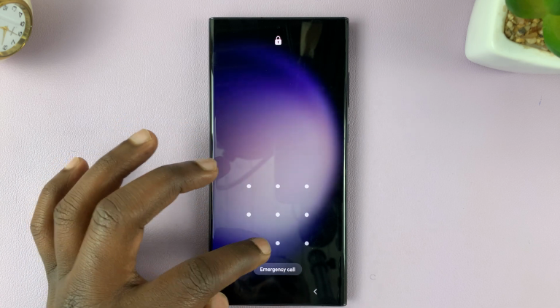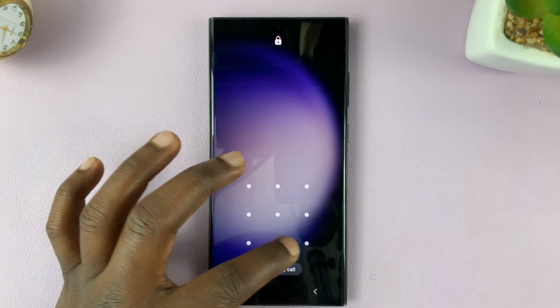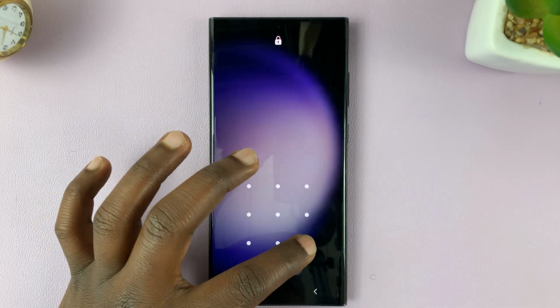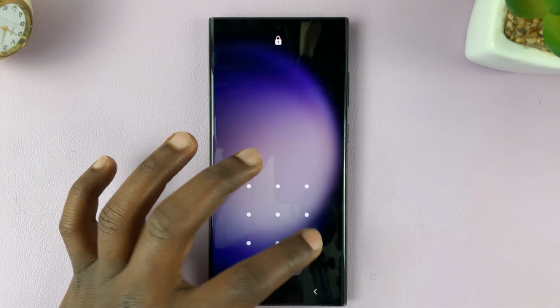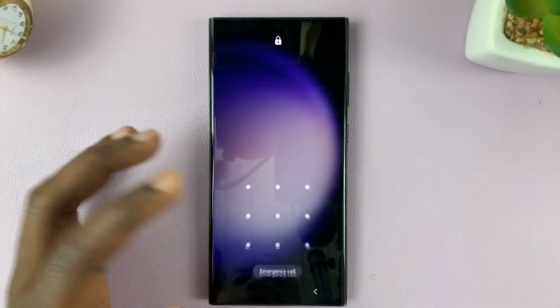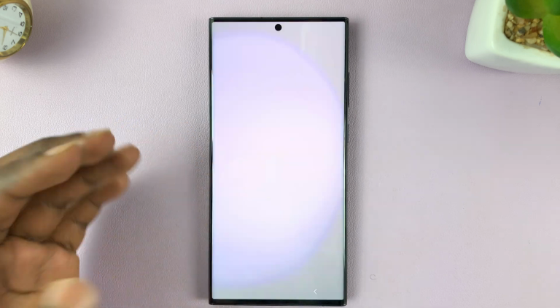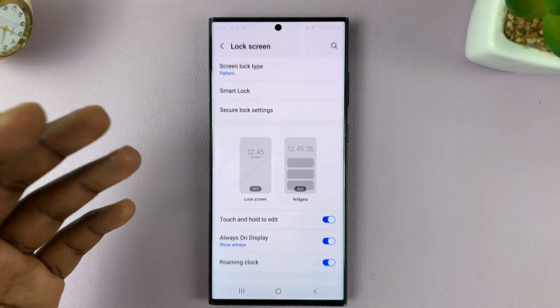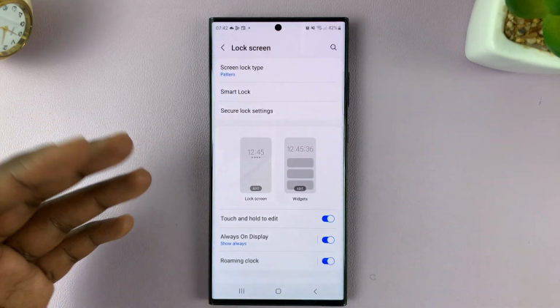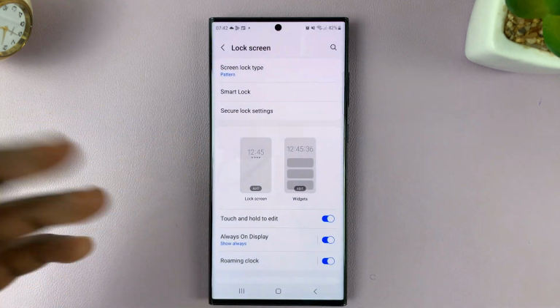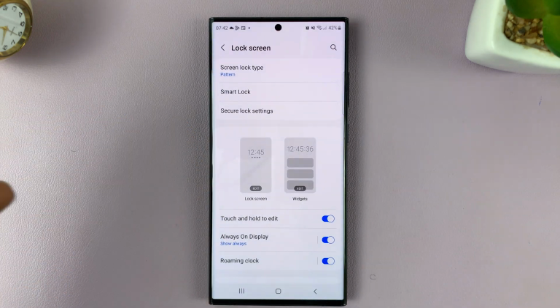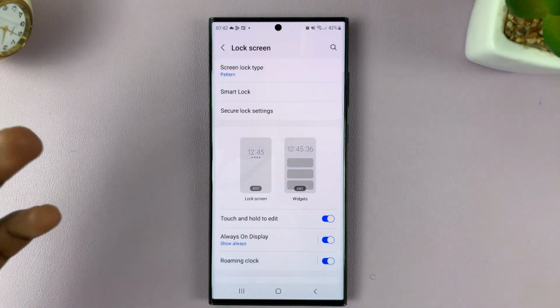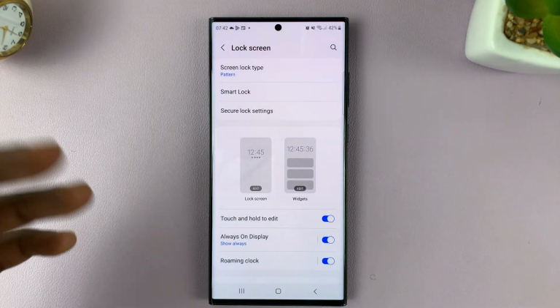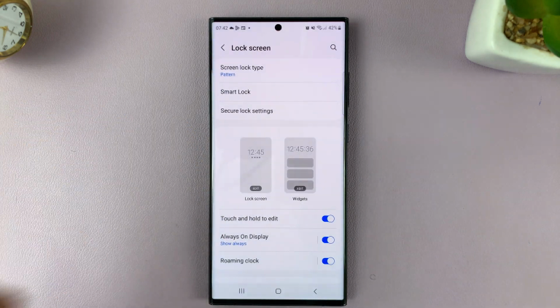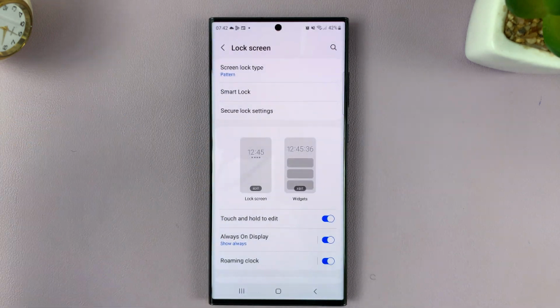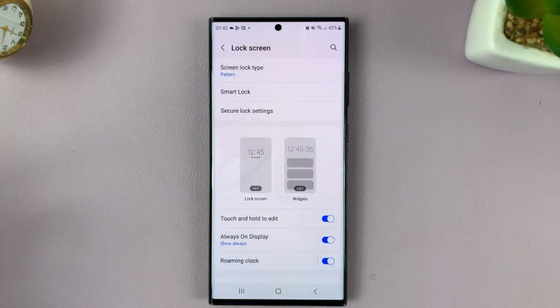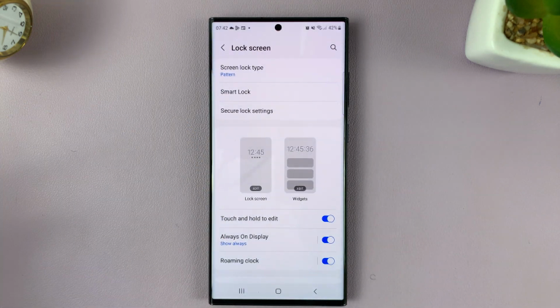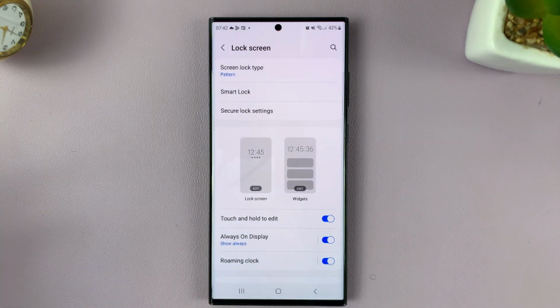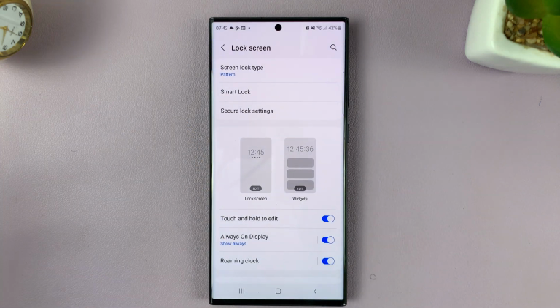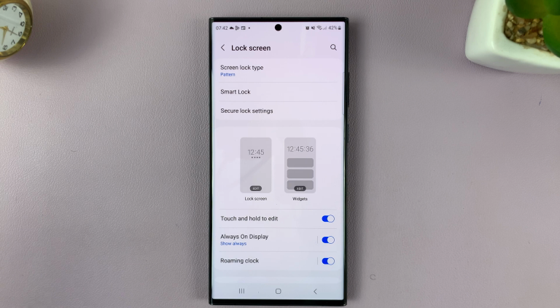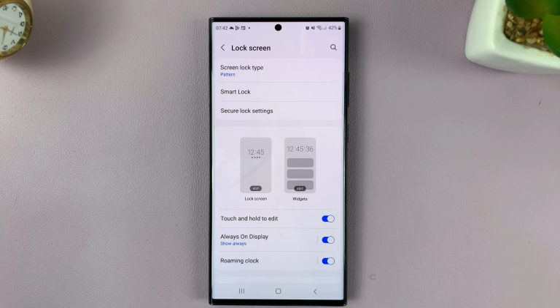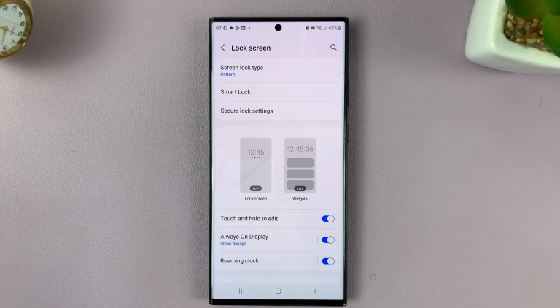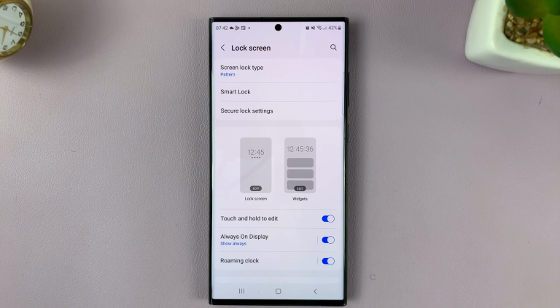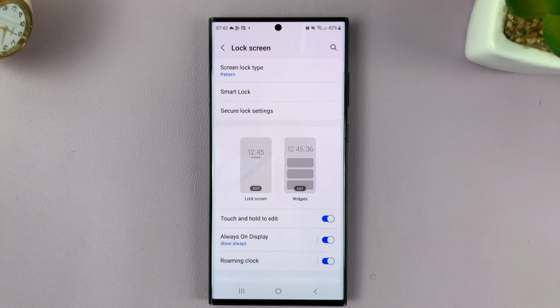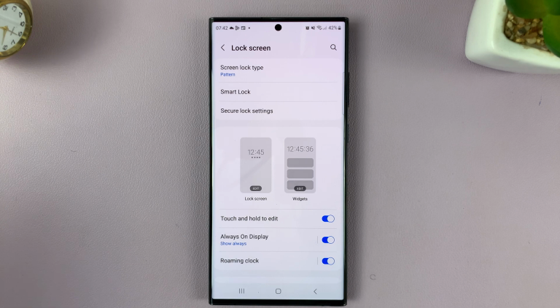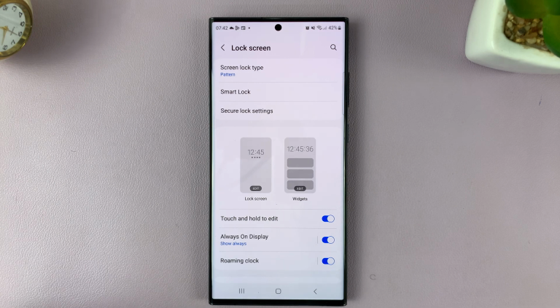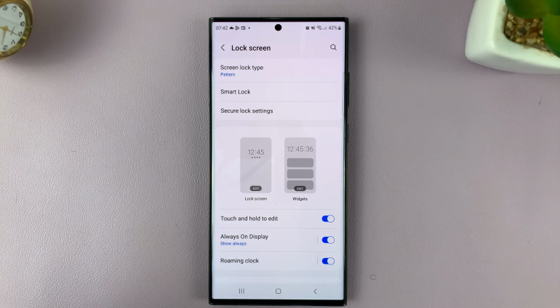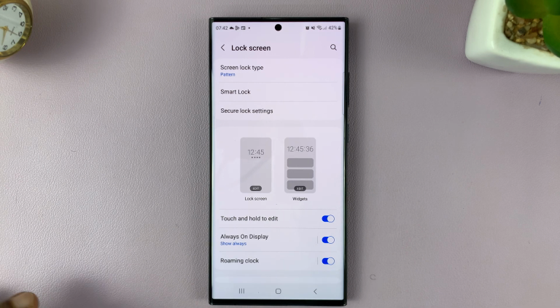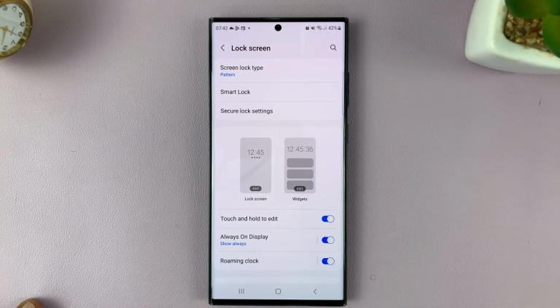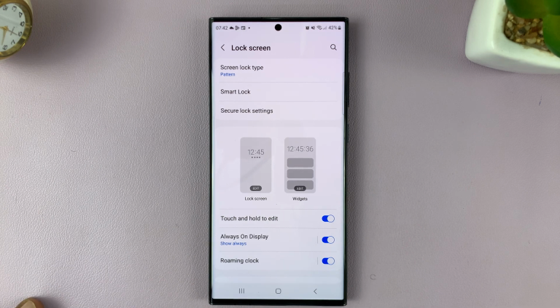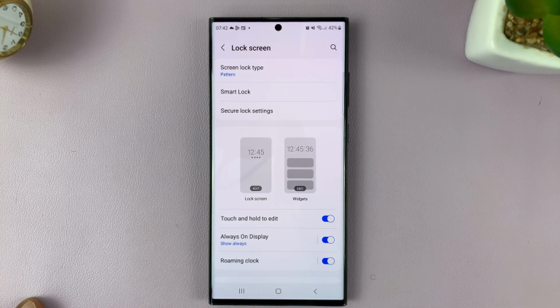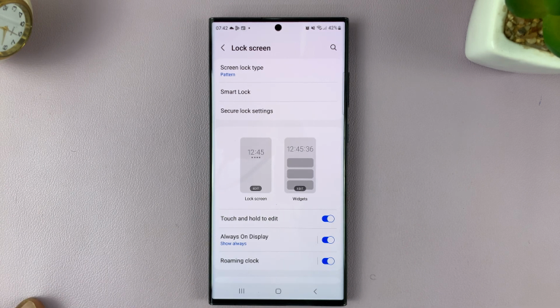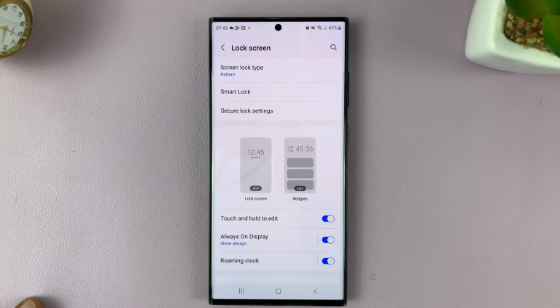For people who use a pin, you'll have the pin option, and for people who use a password, you should see the password option.